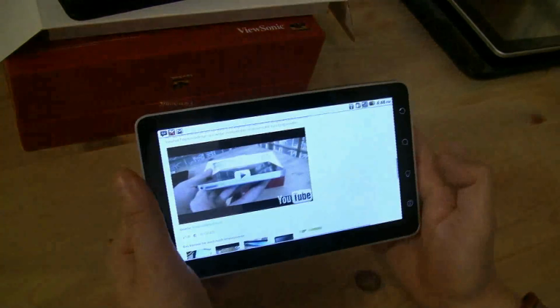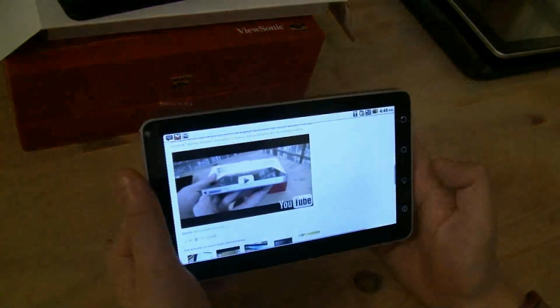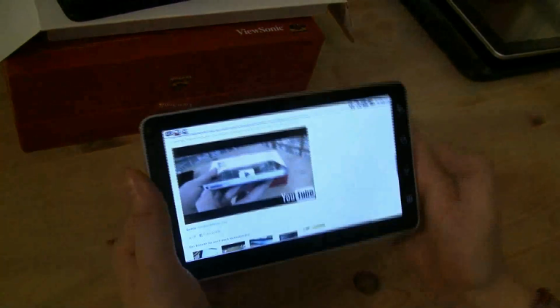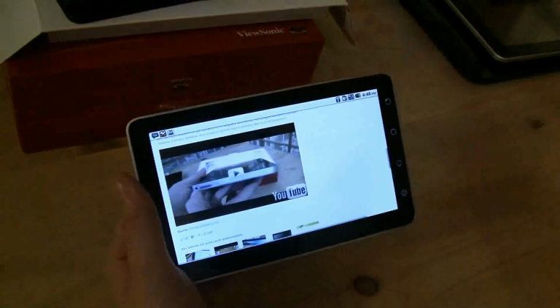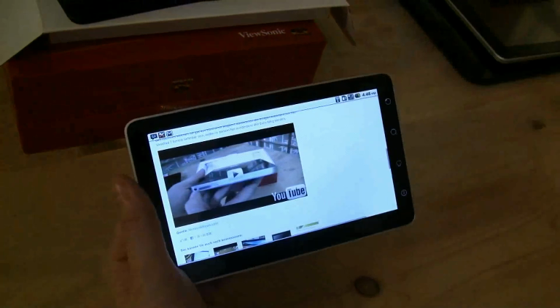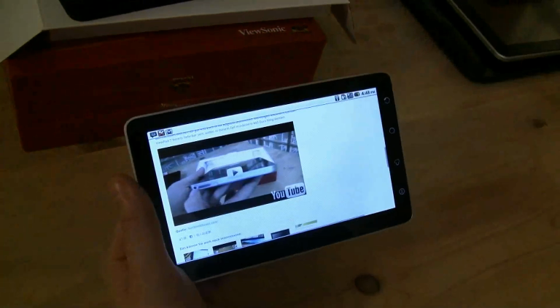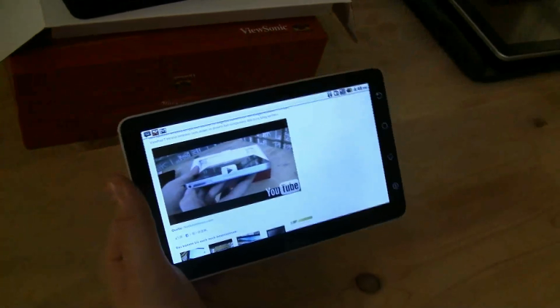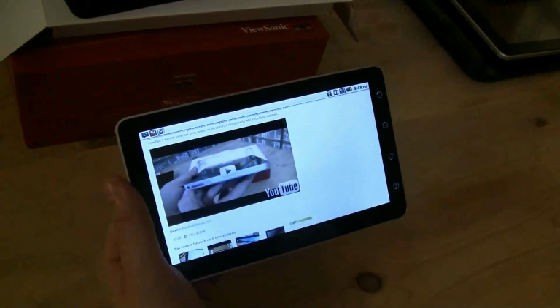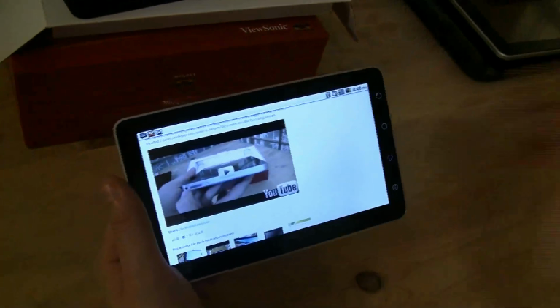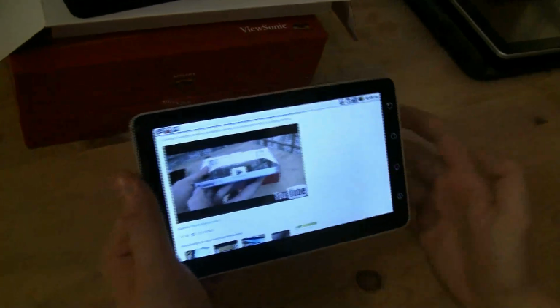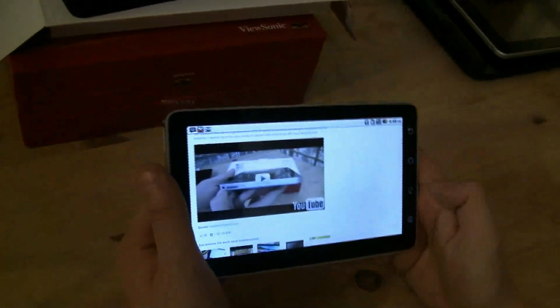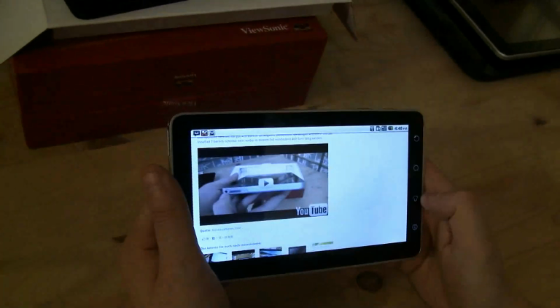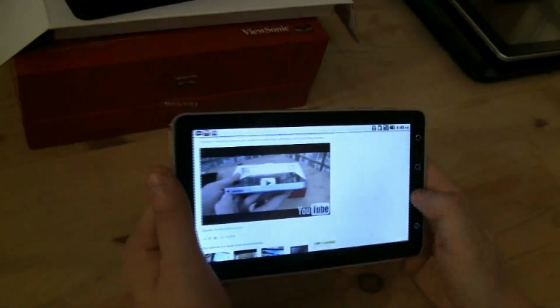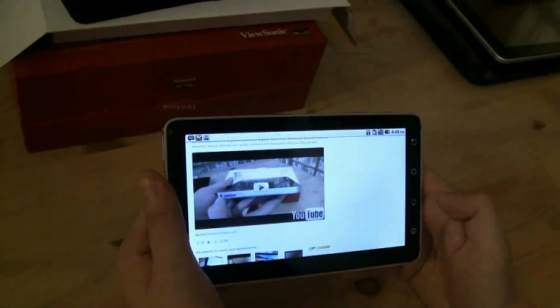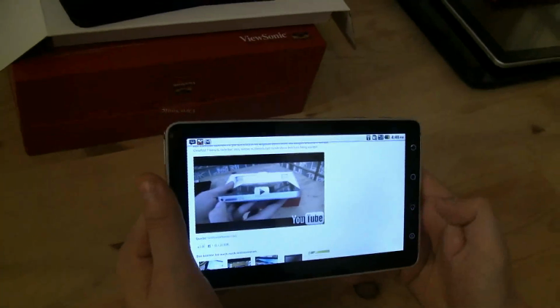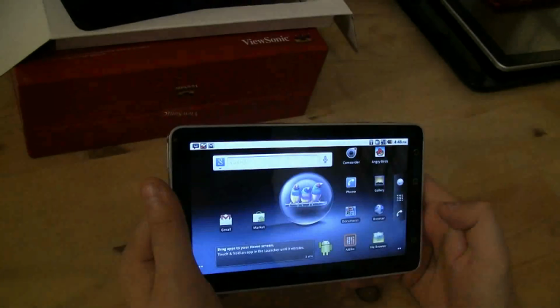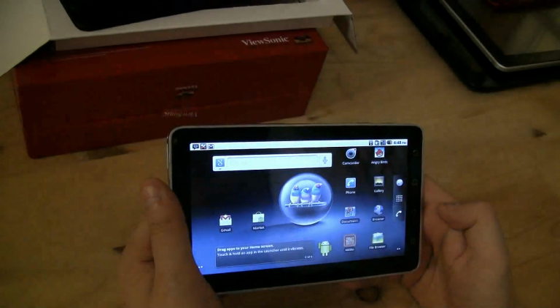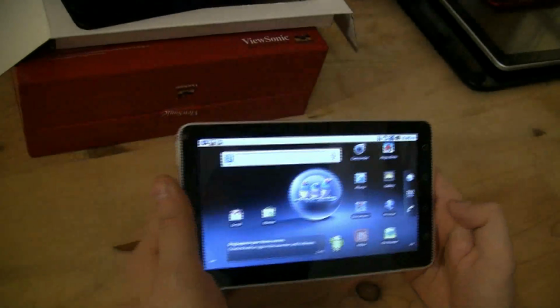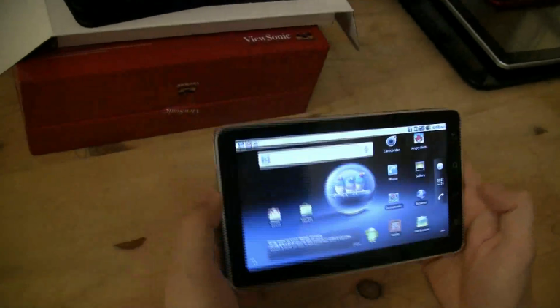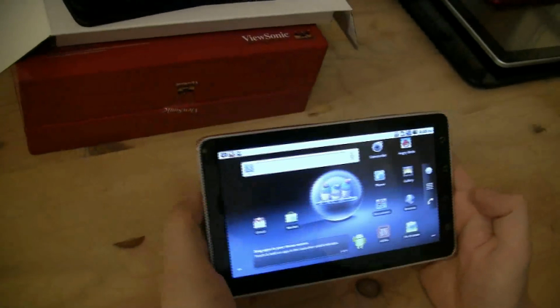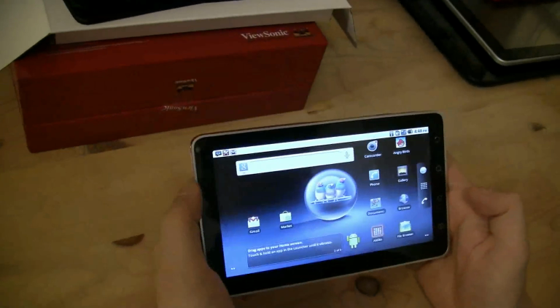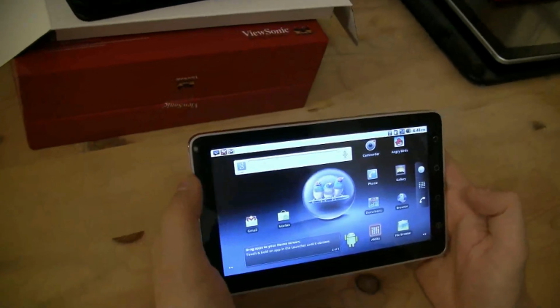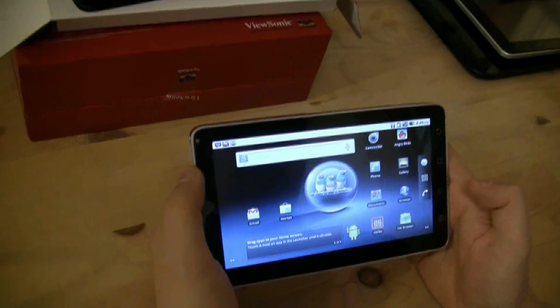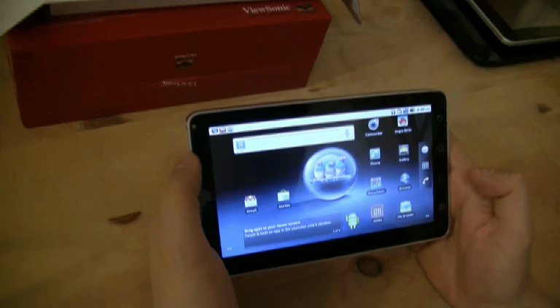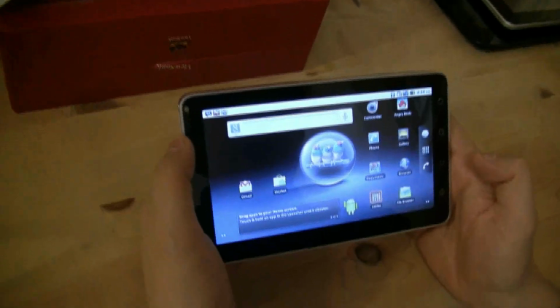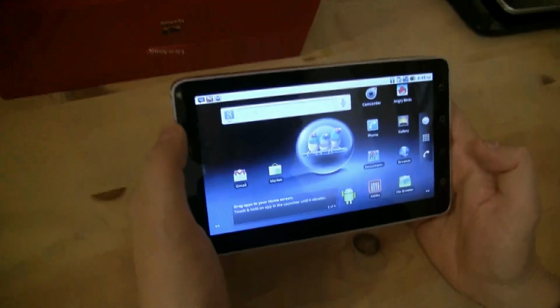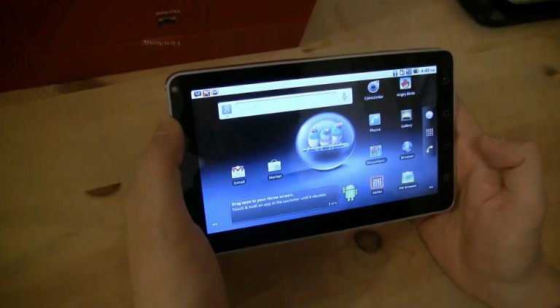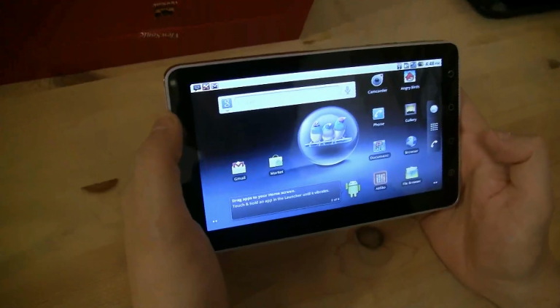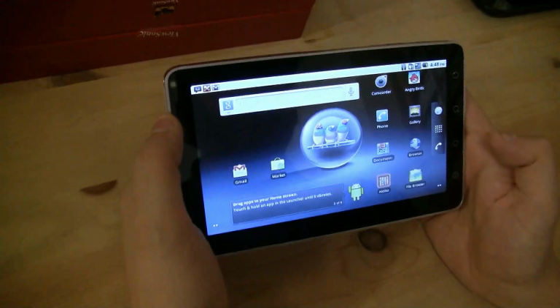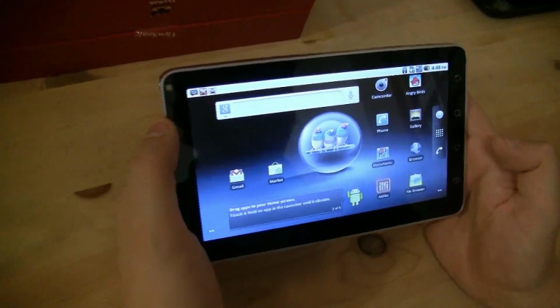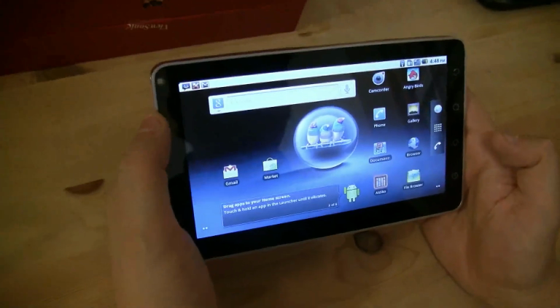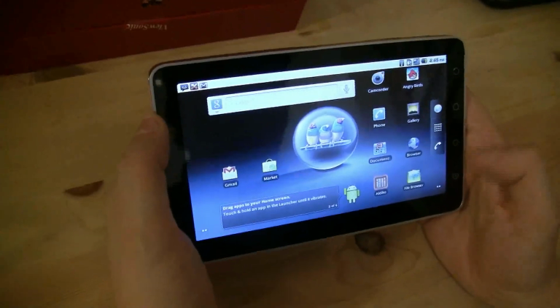In general, the system feels pretty zippy. I'm quite impressed by it.